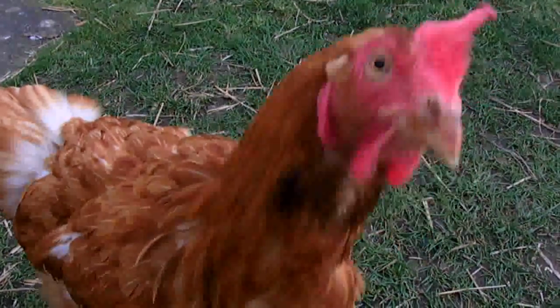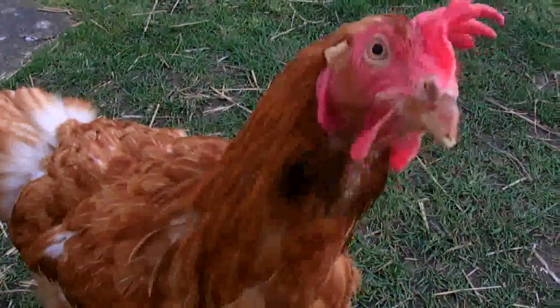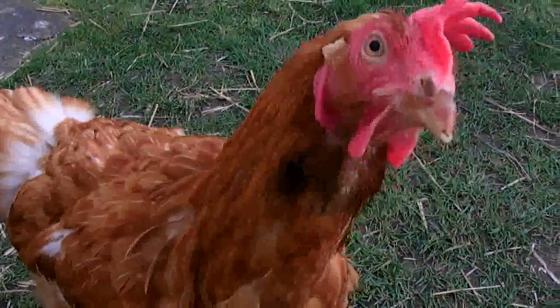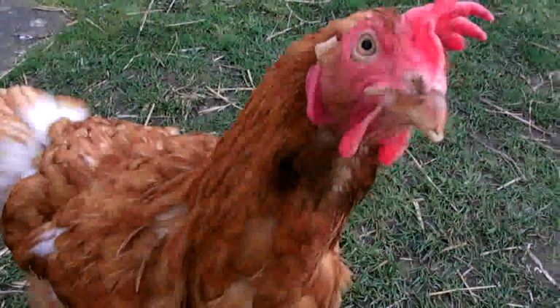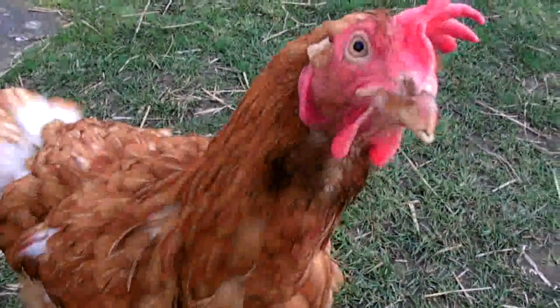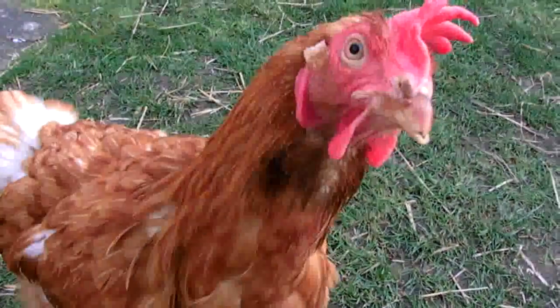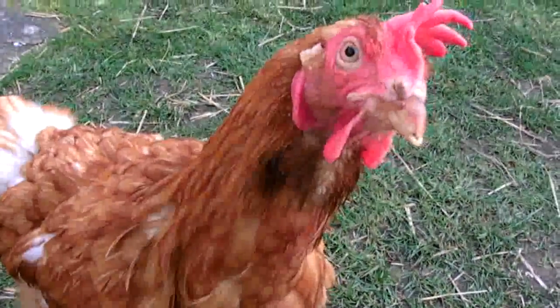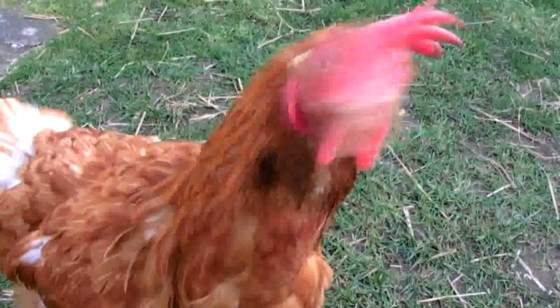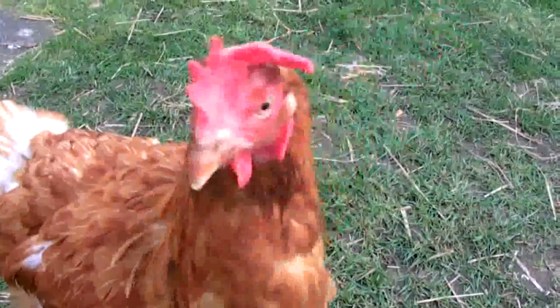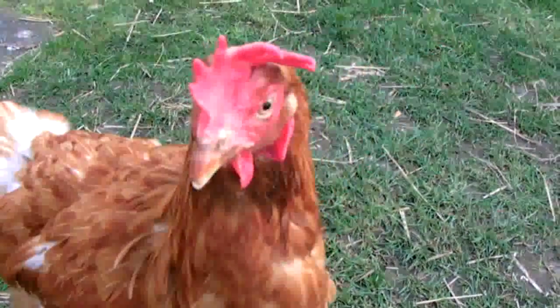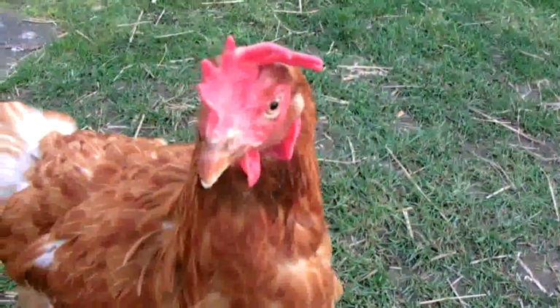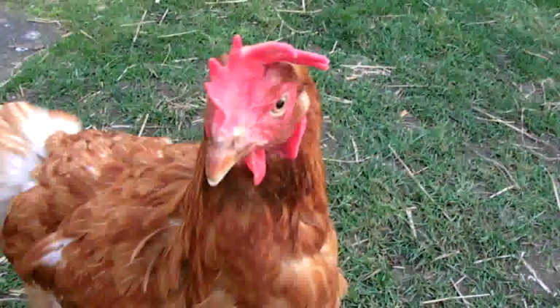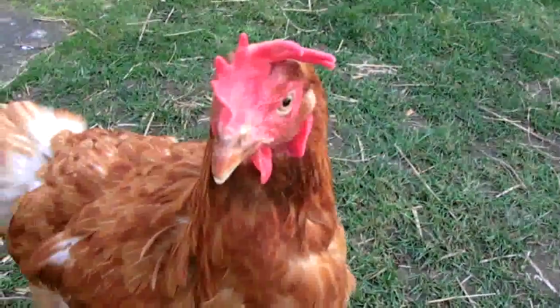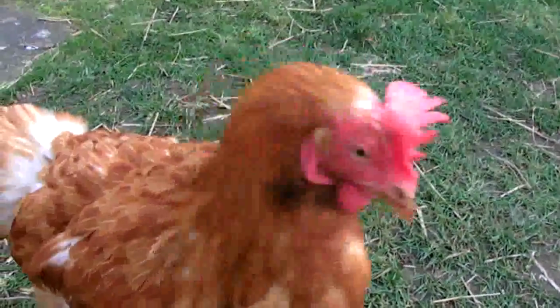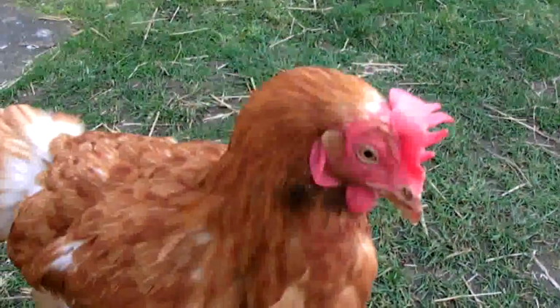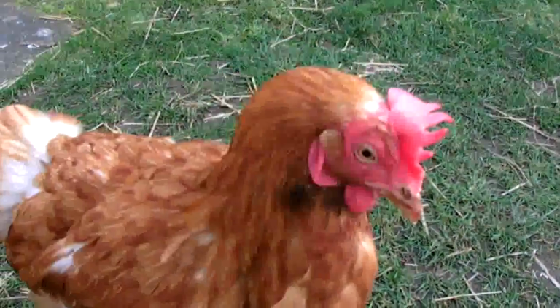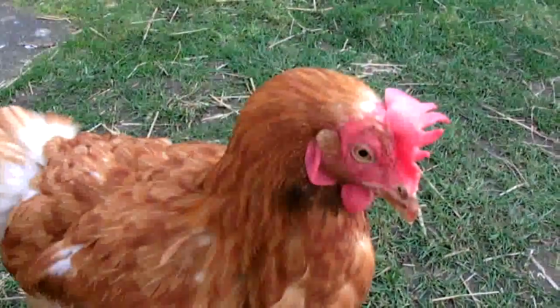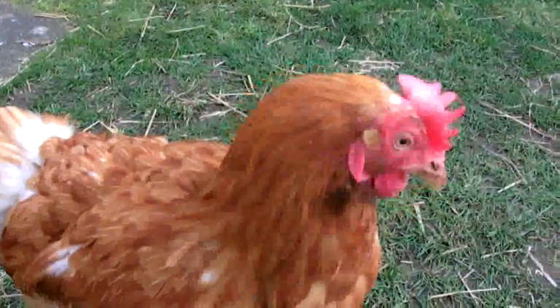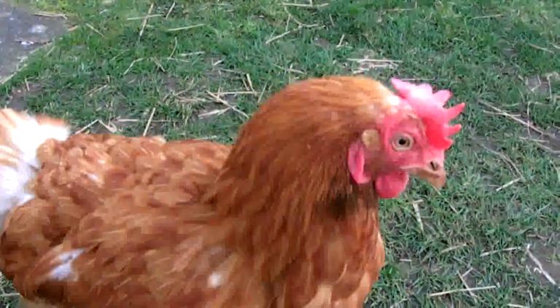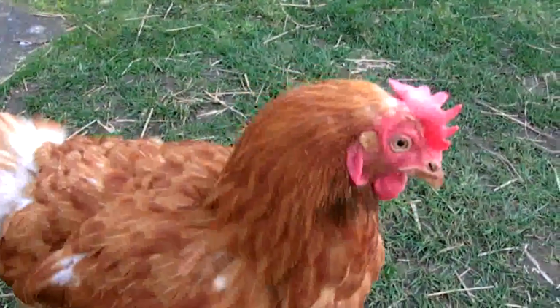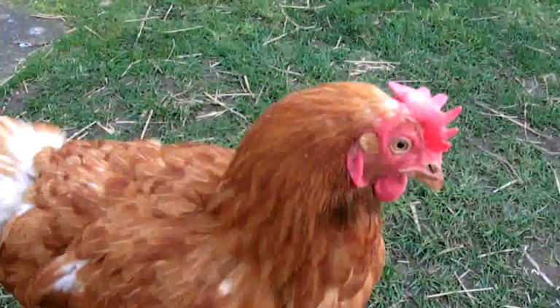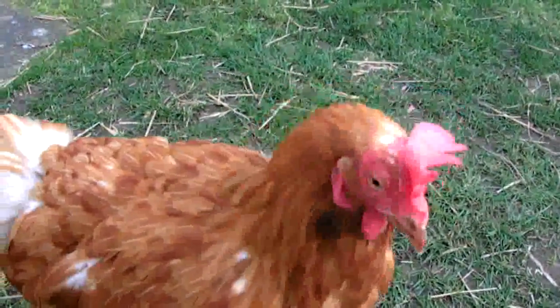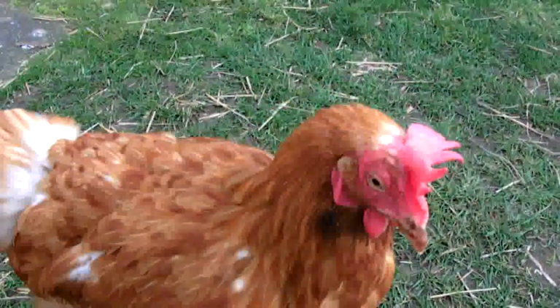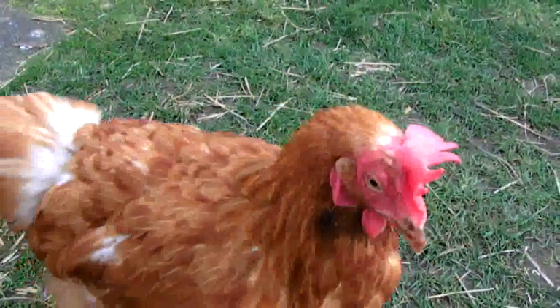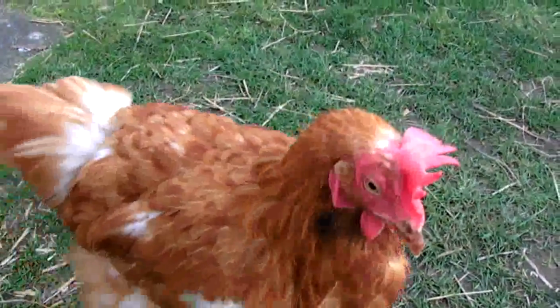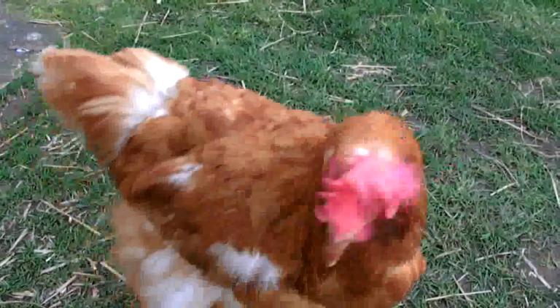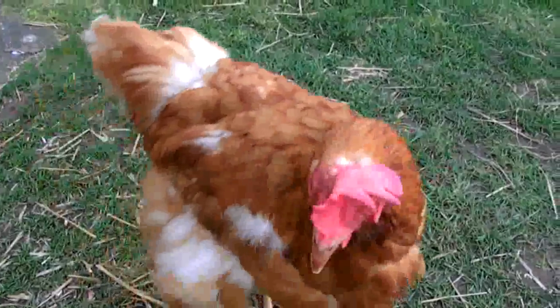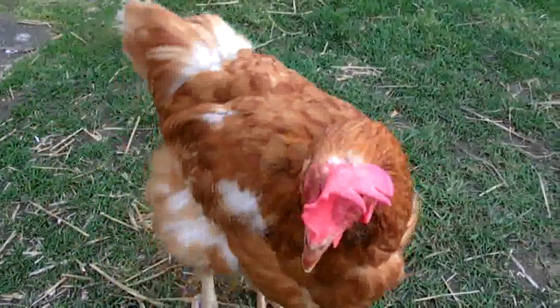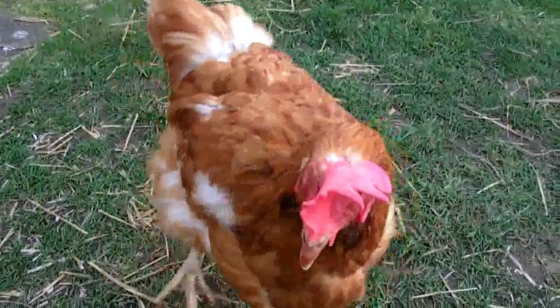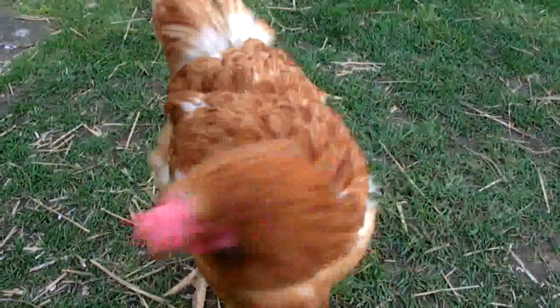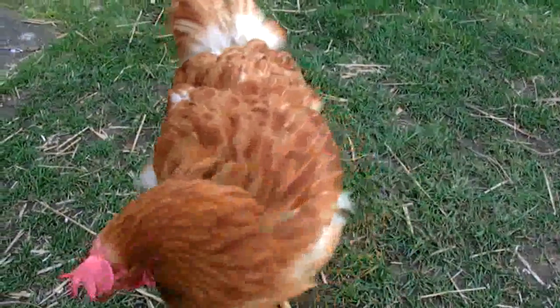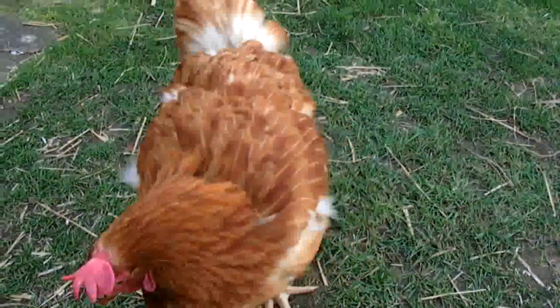This is Honey. Hello Honey. Honey's an ex-battery hen and she's going to learn how to ride a skateboard.